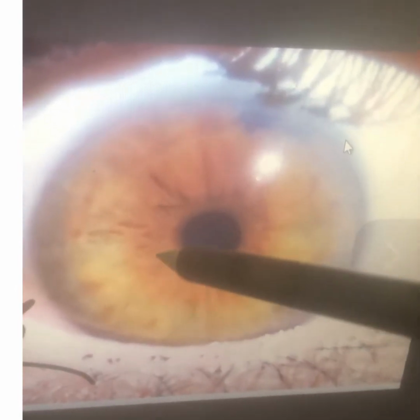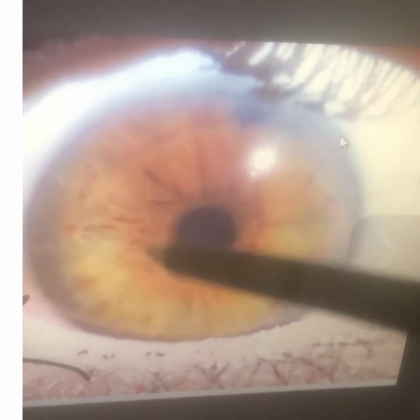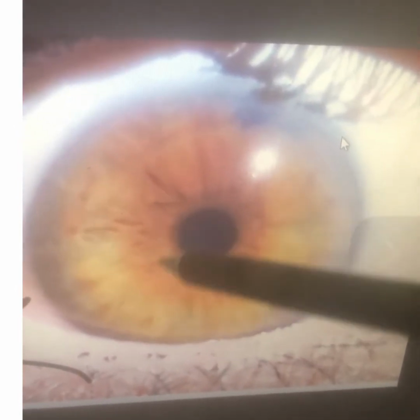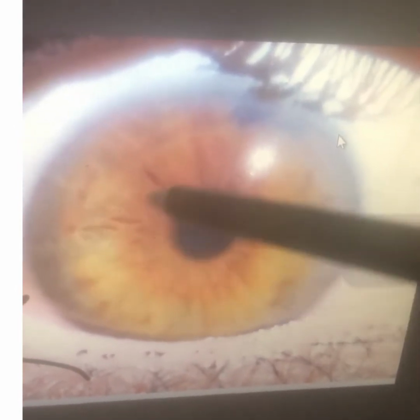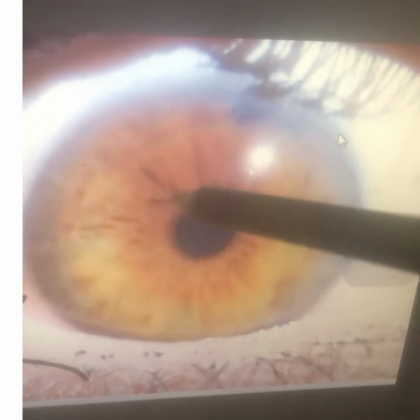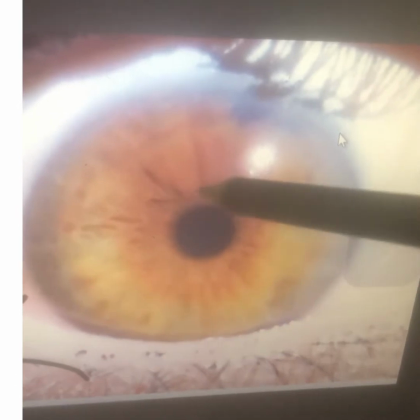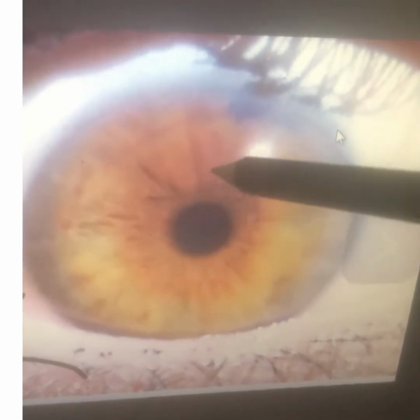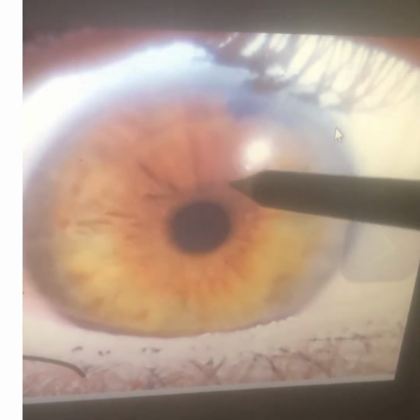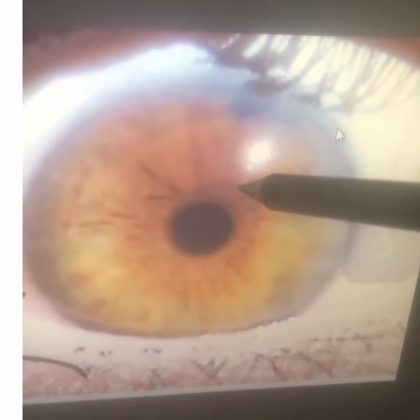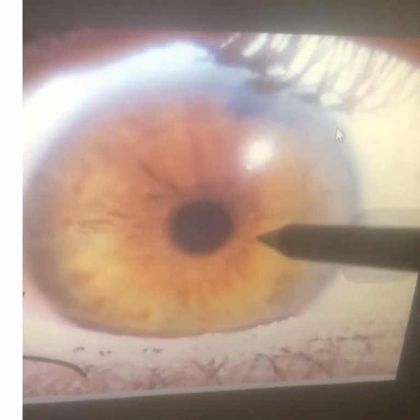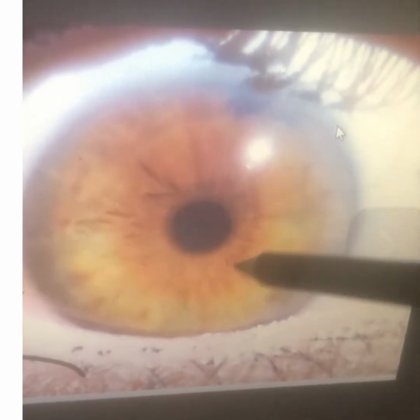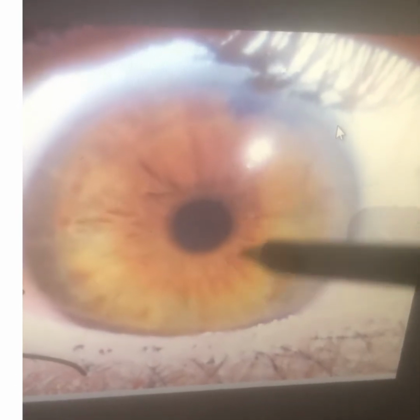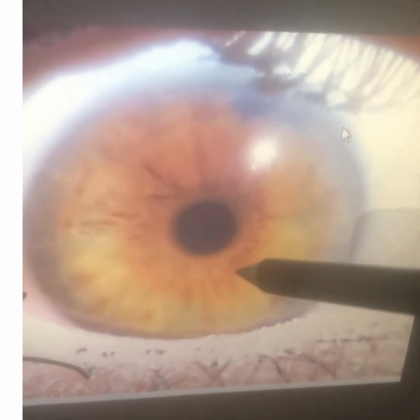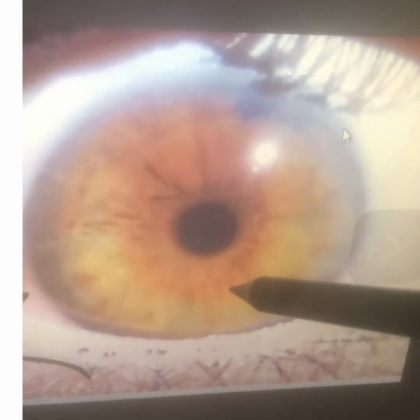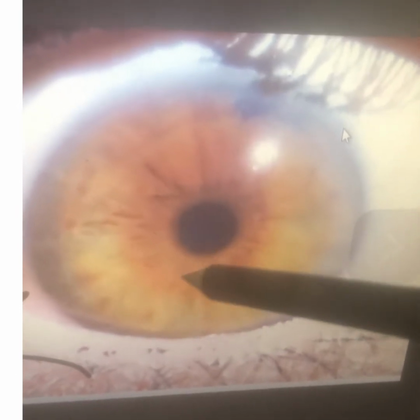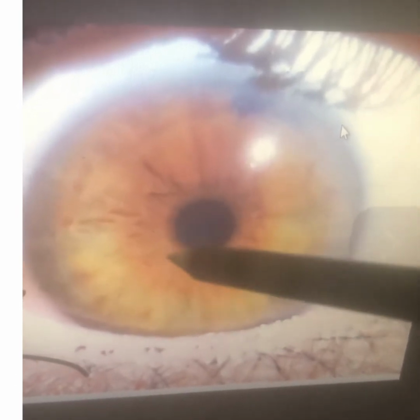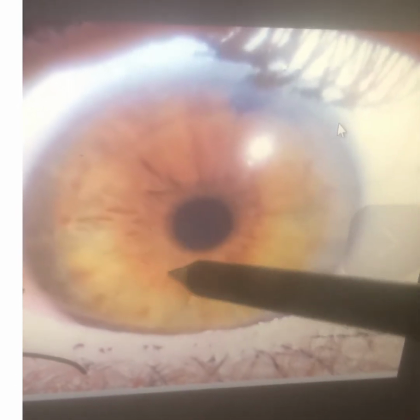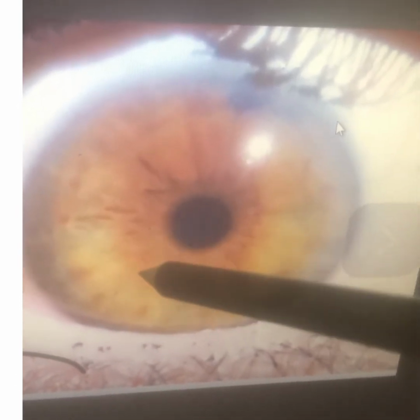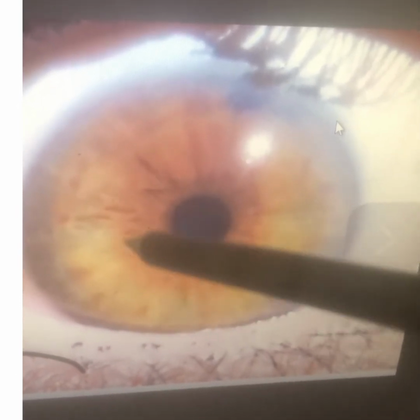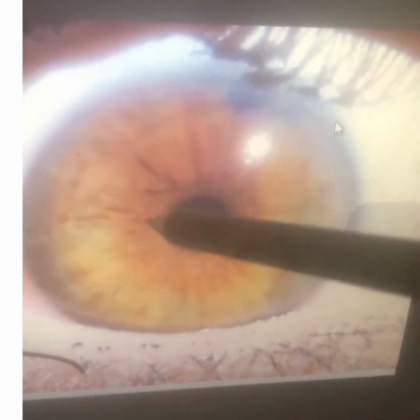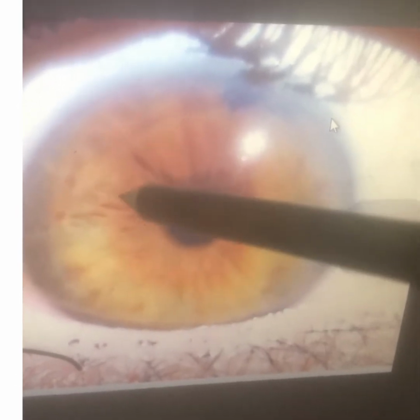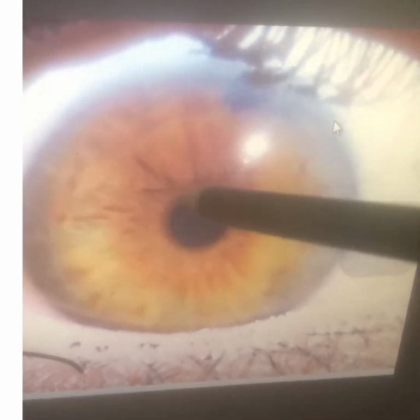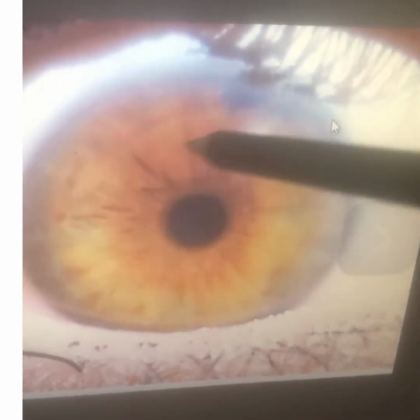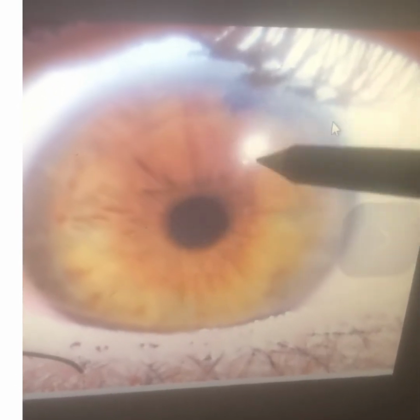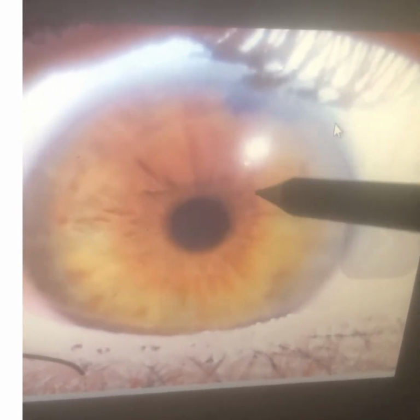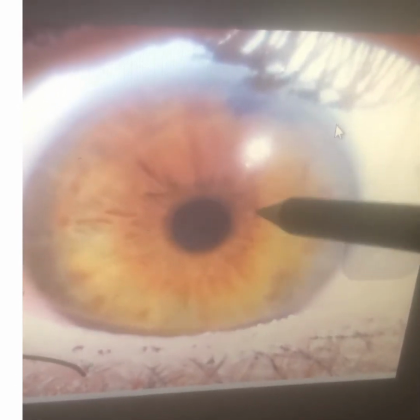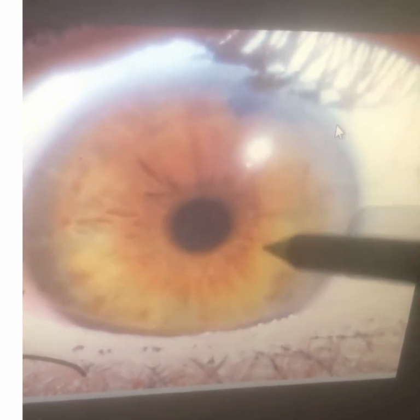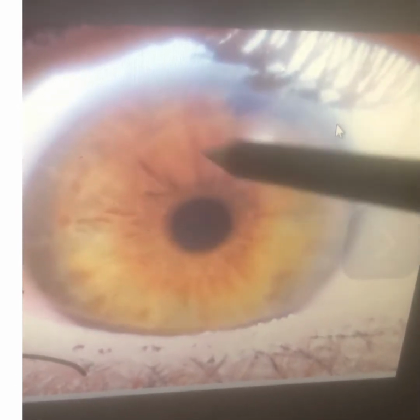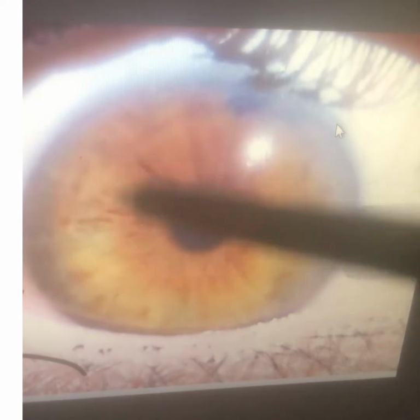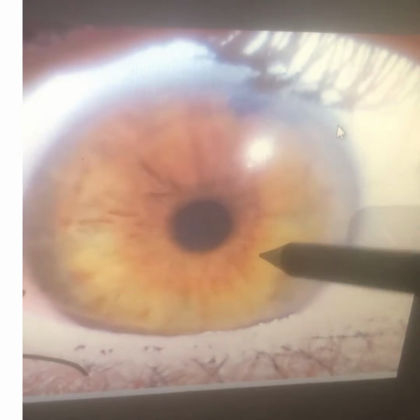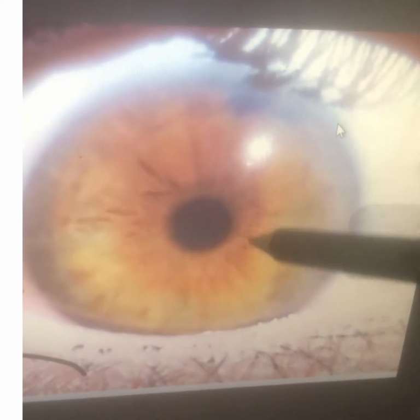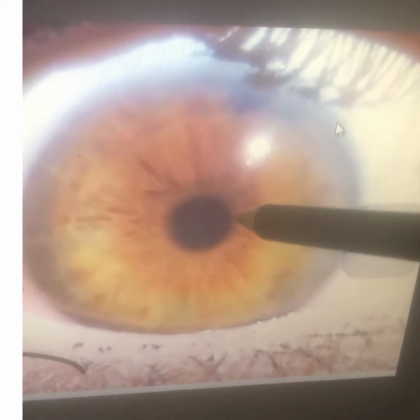Here's the ascending colon, here's the transverse colon, here's the descending colon. You can see that it's enlarged — the bowels are enlarged. So we need to cleanse it up.